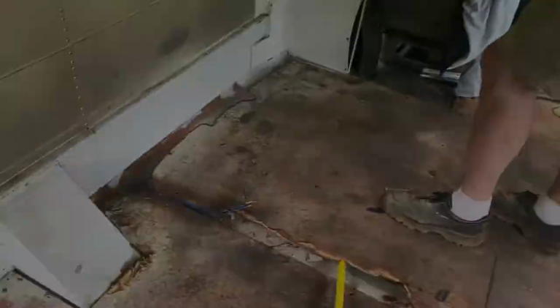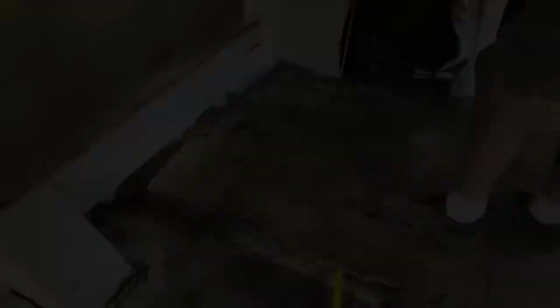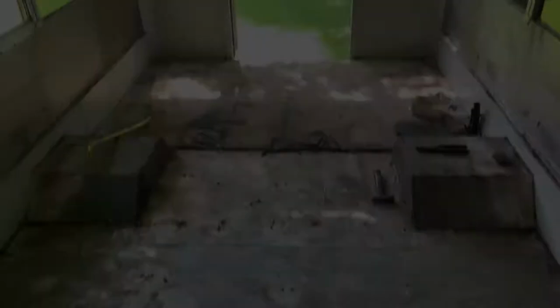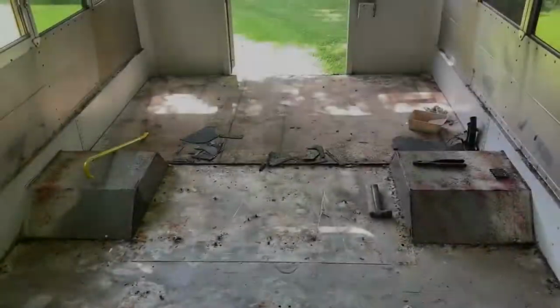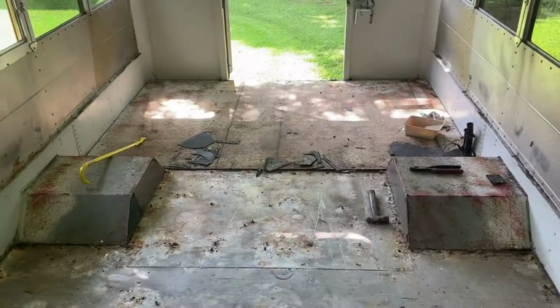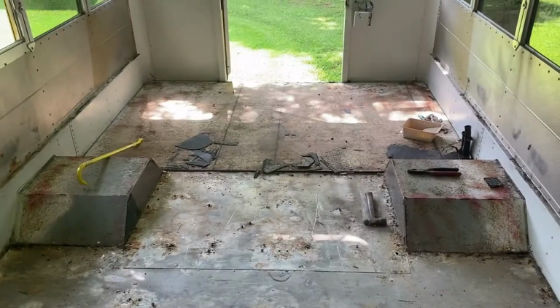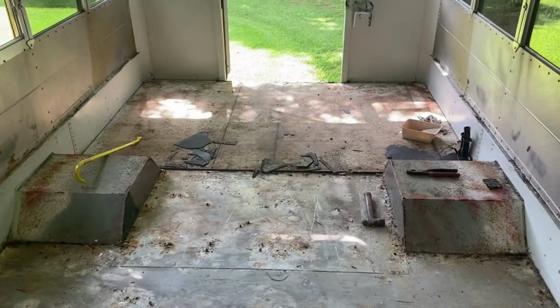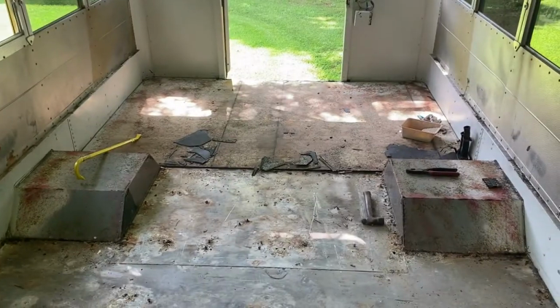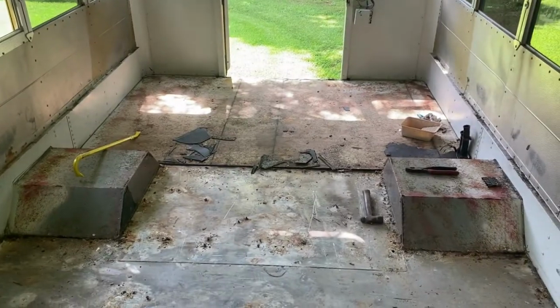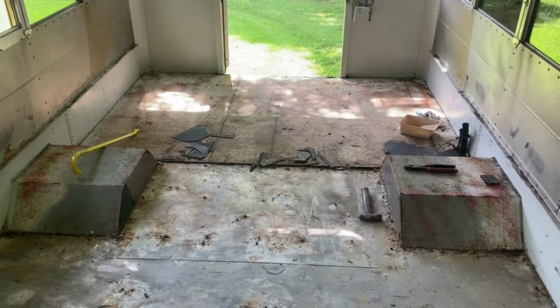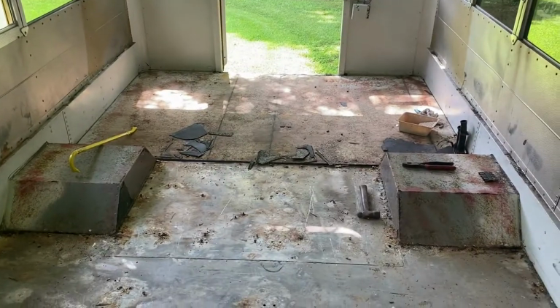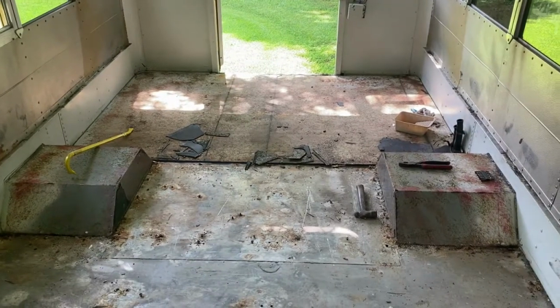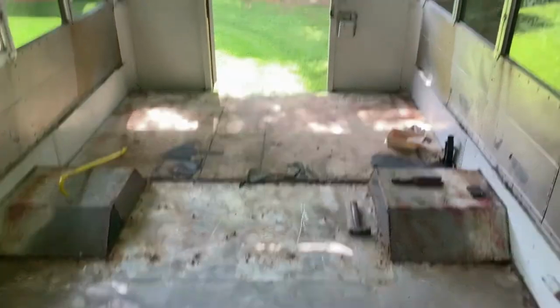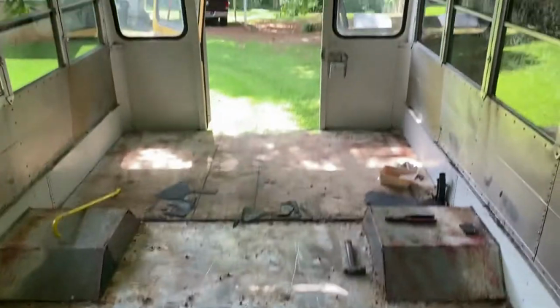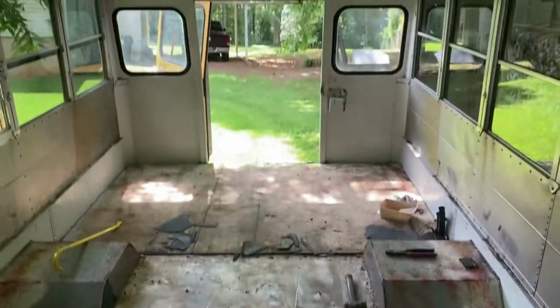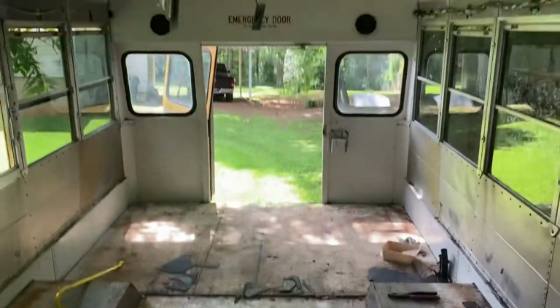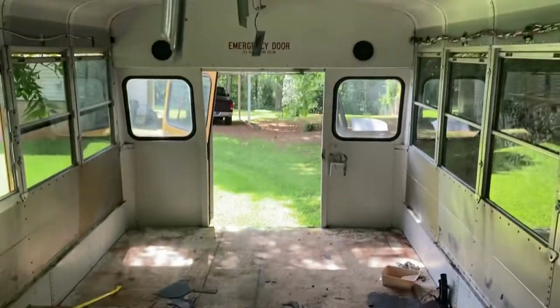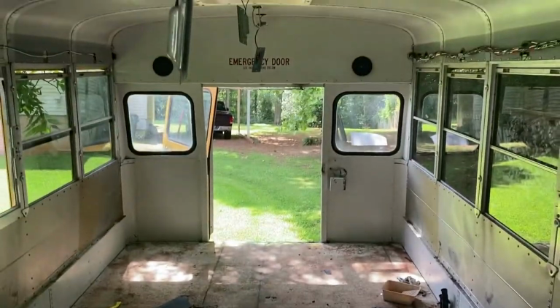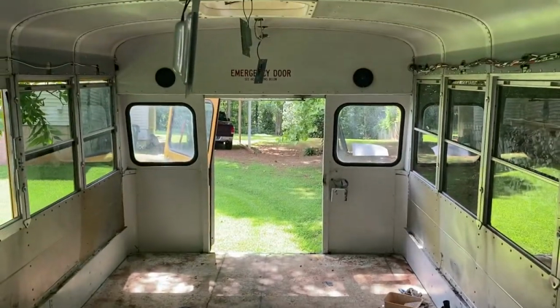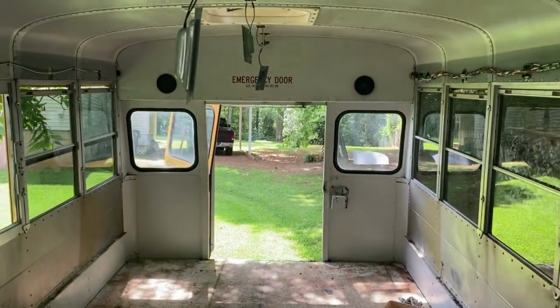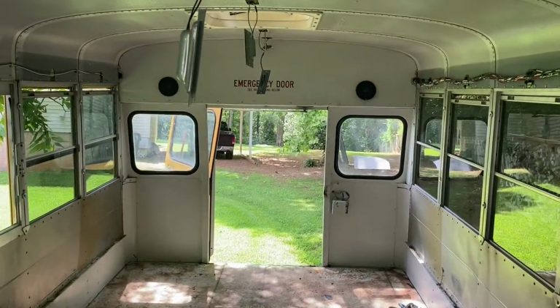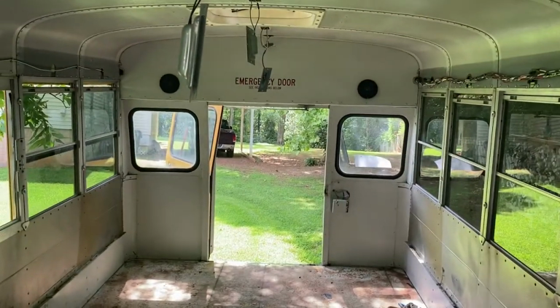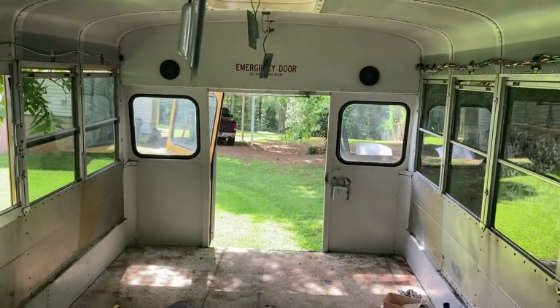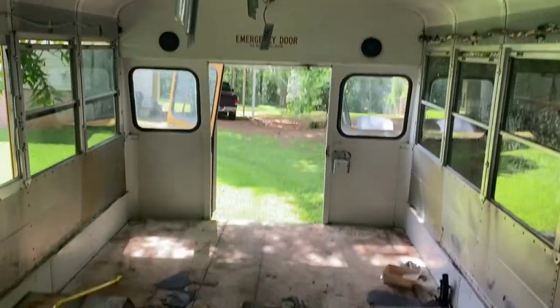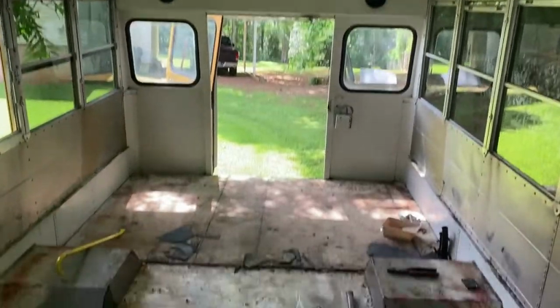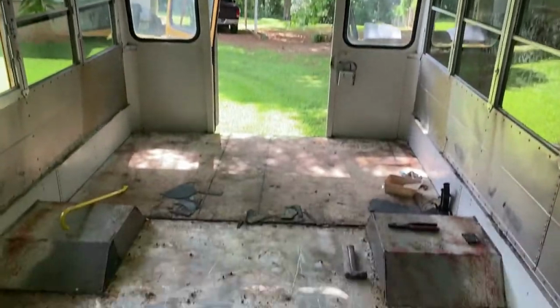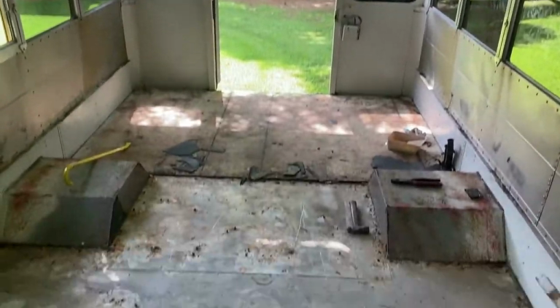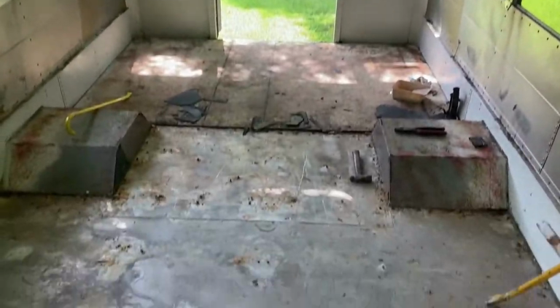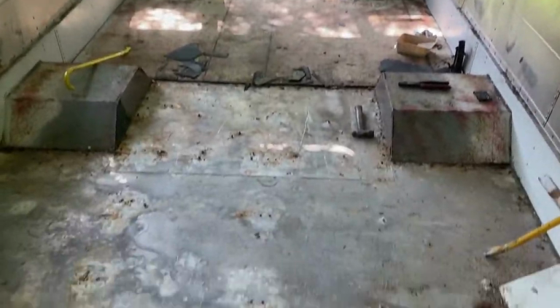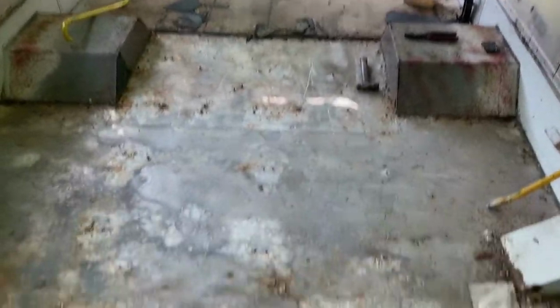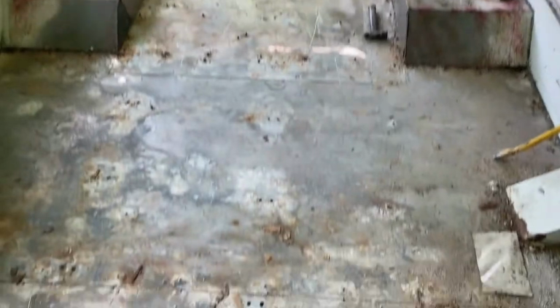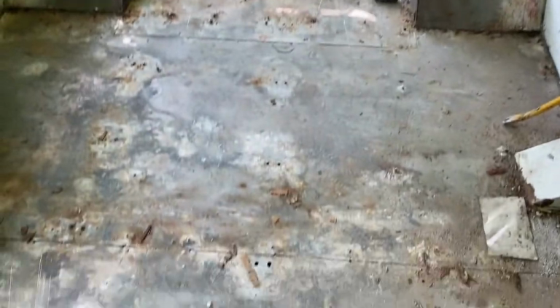We just have that last little section in the back, but I am just loving how nicely everything is coming along.